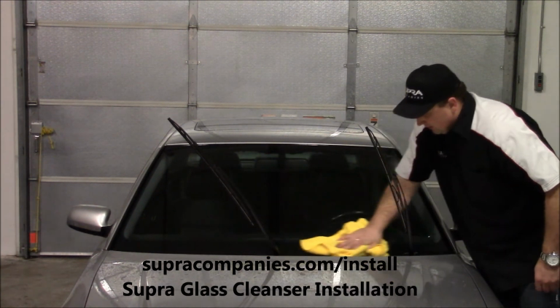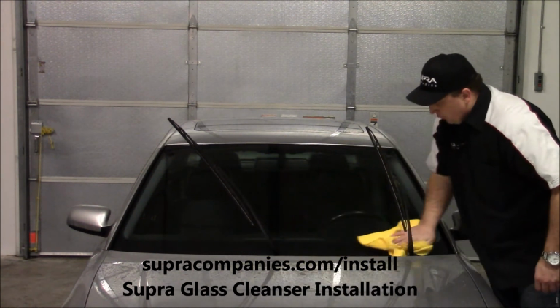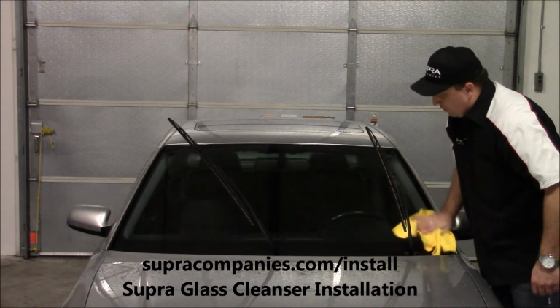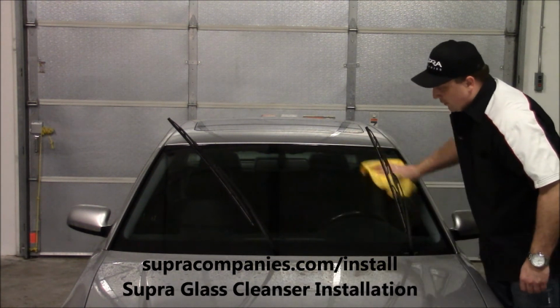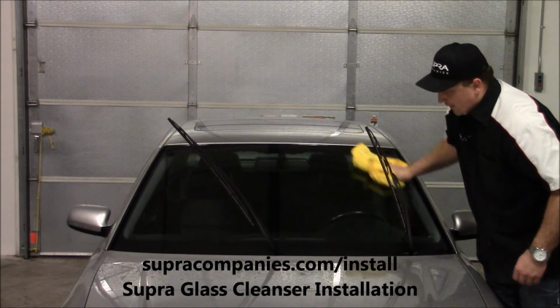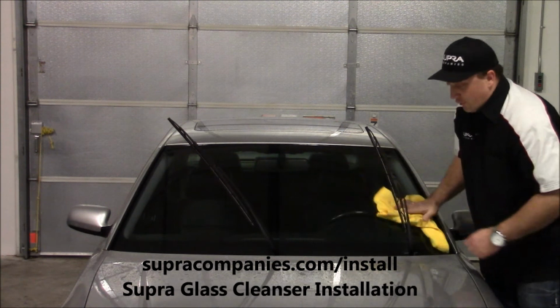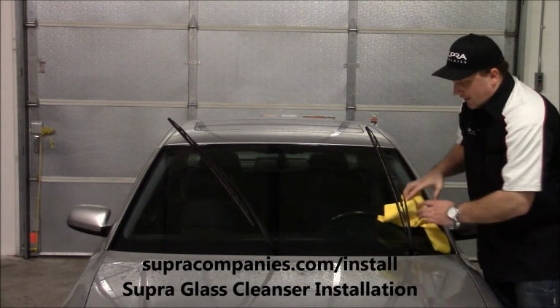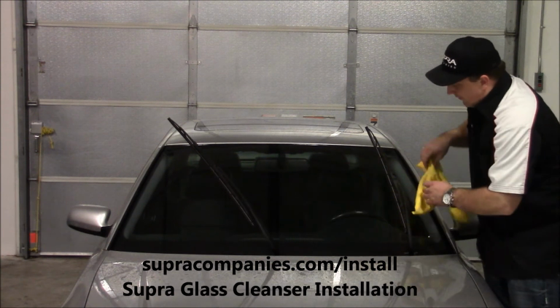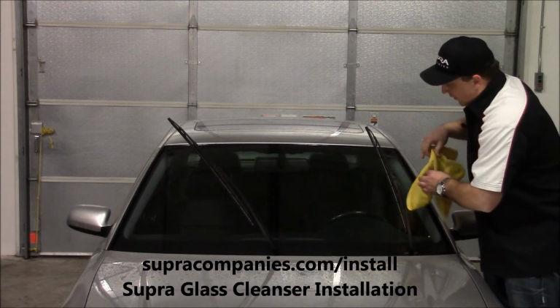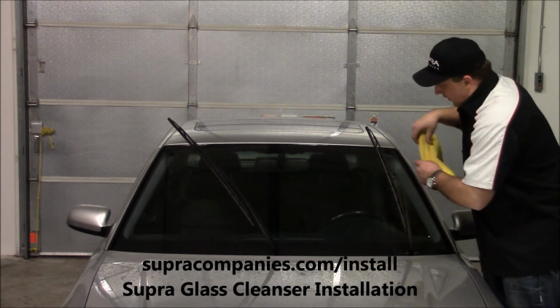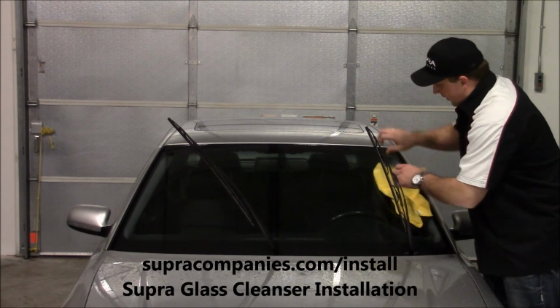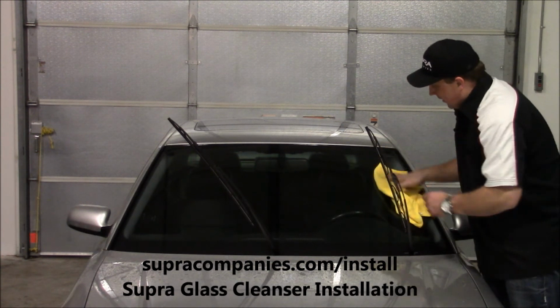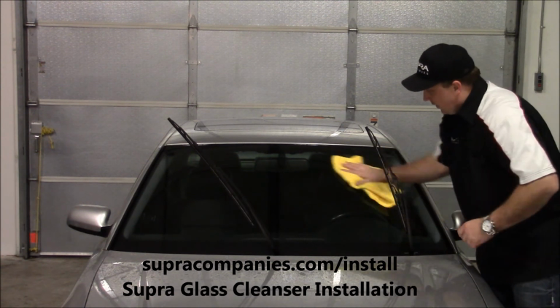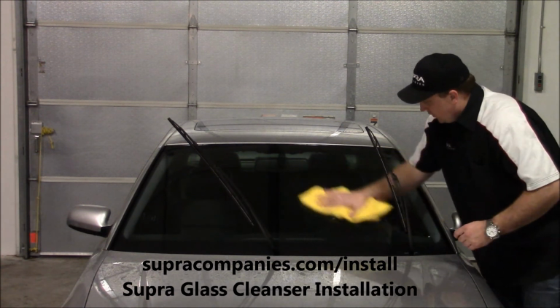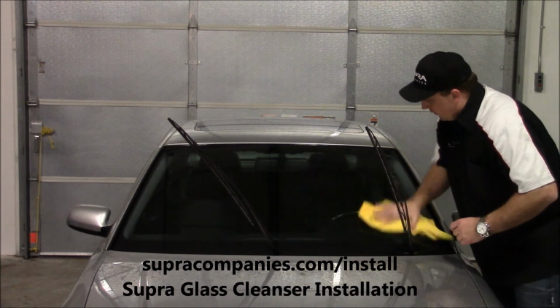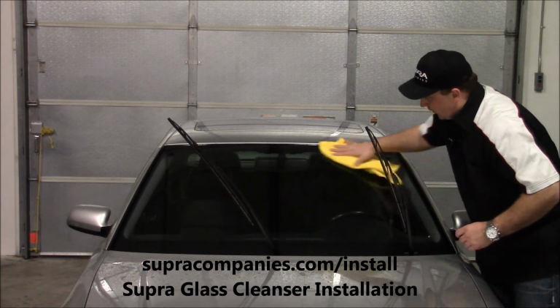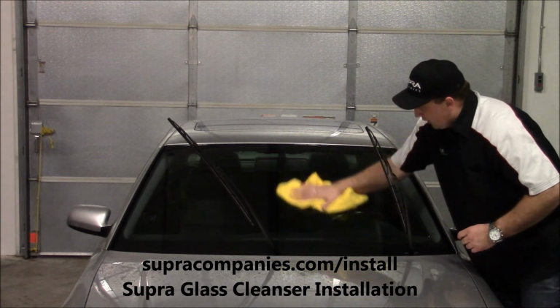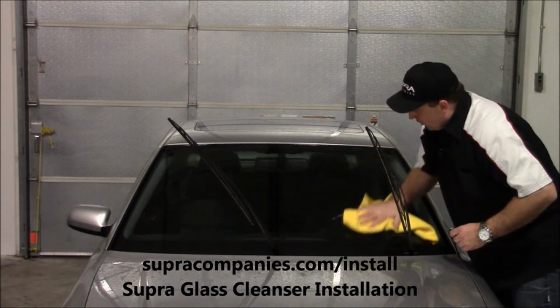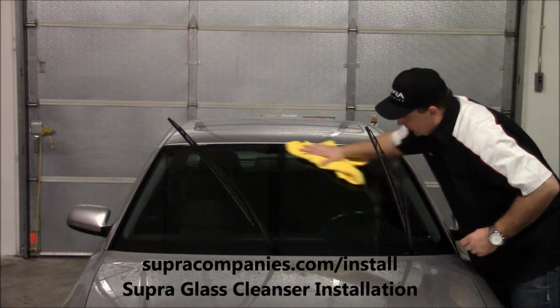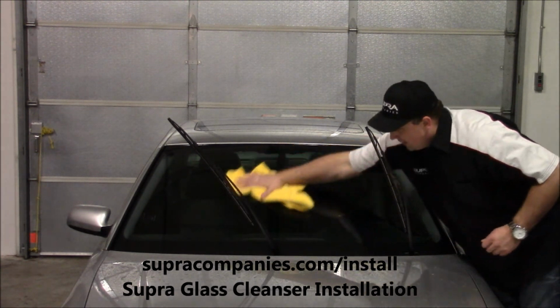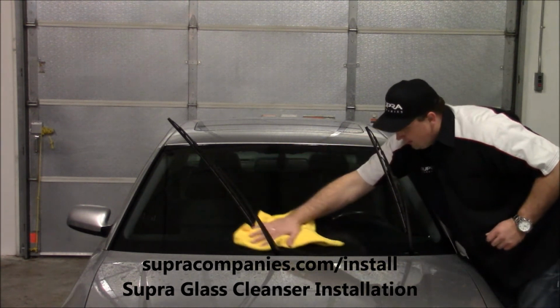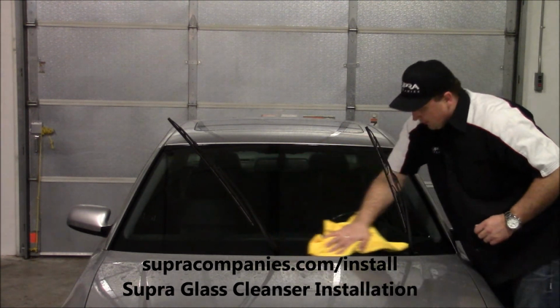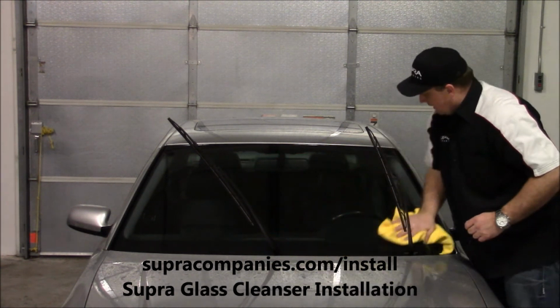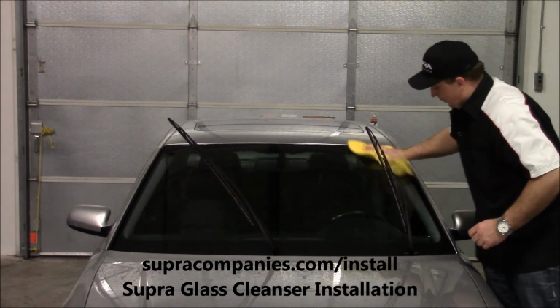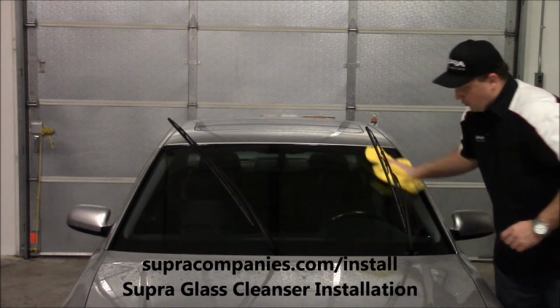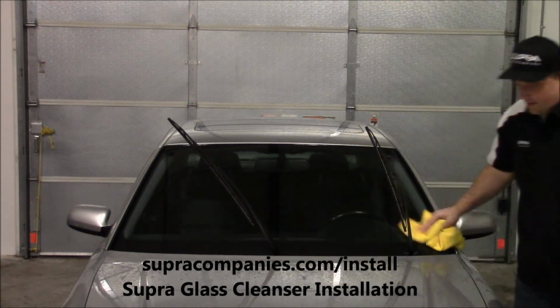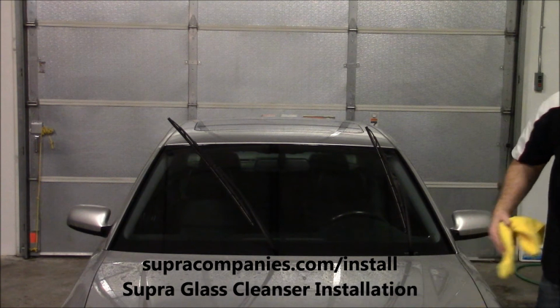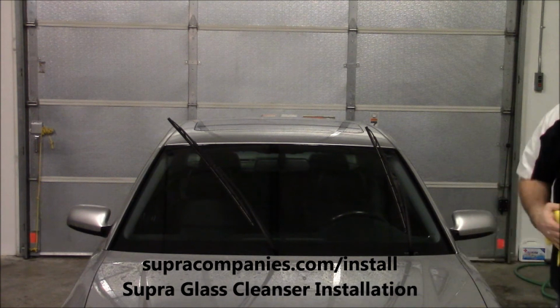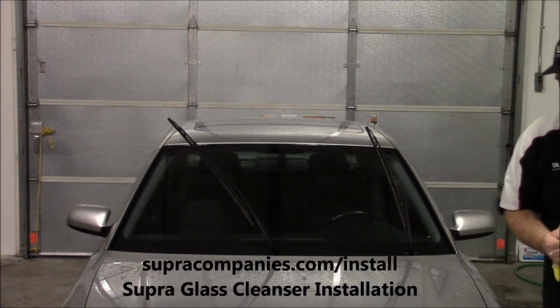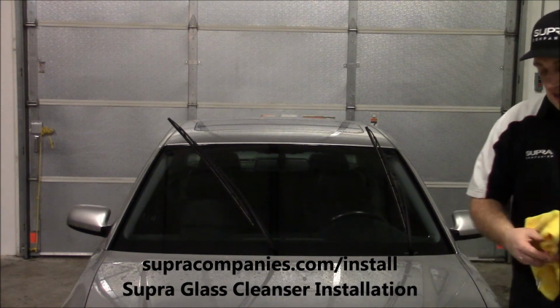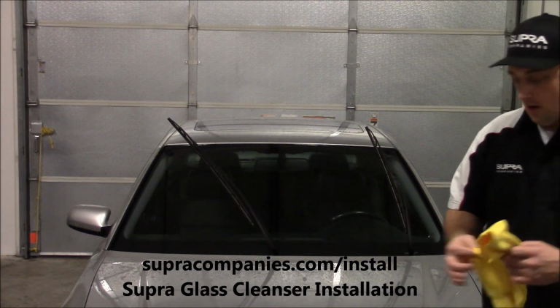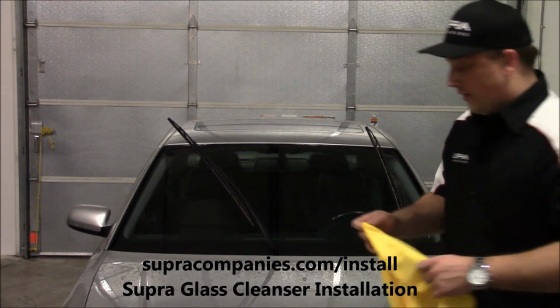It works best when it's not freezing. So if you're in the north end of the world or it's cold where you're at, get it in a heated garage.